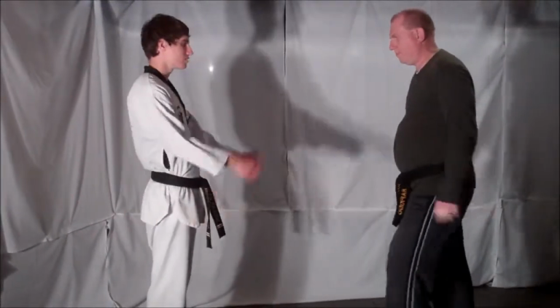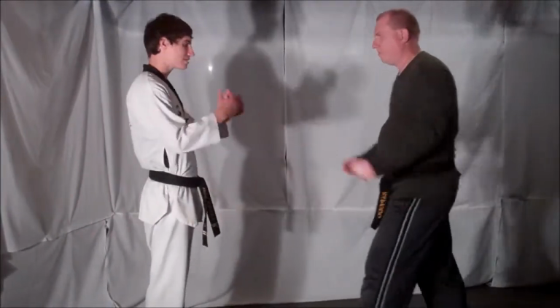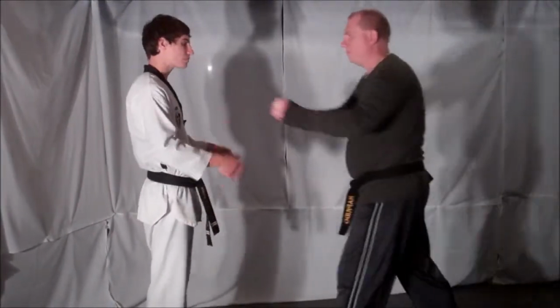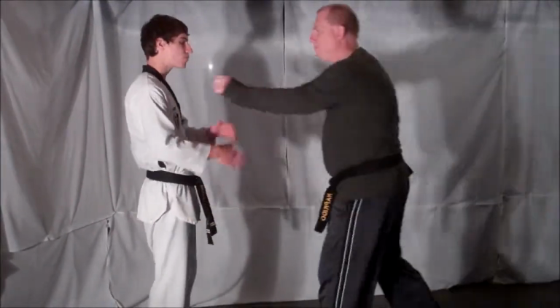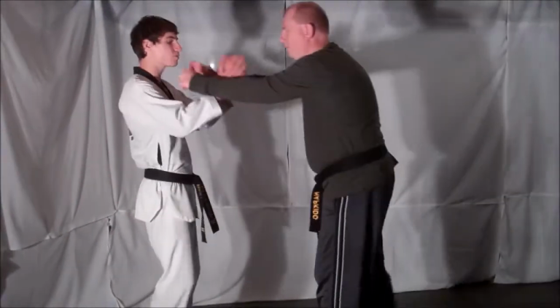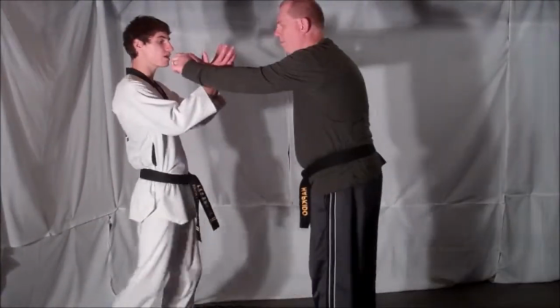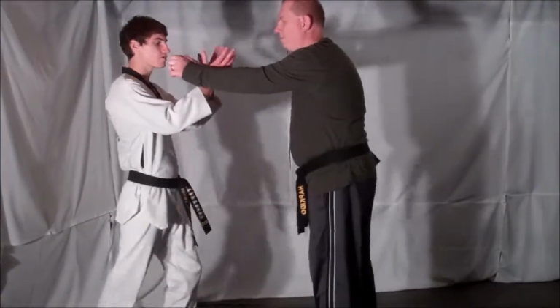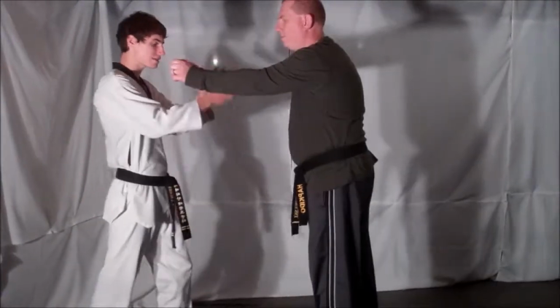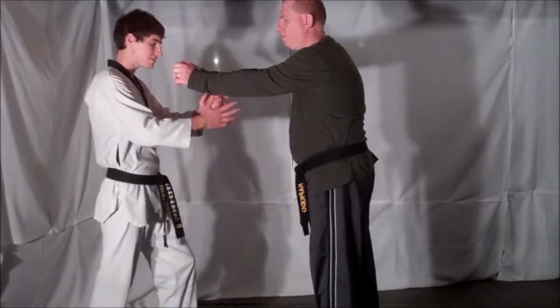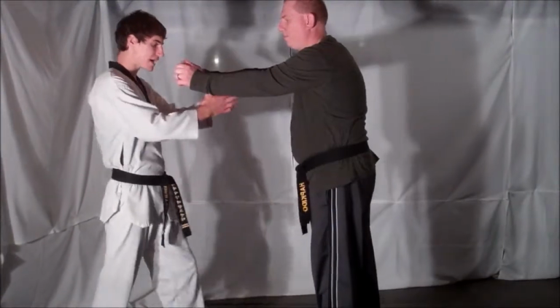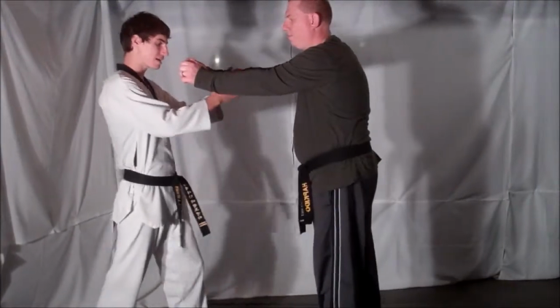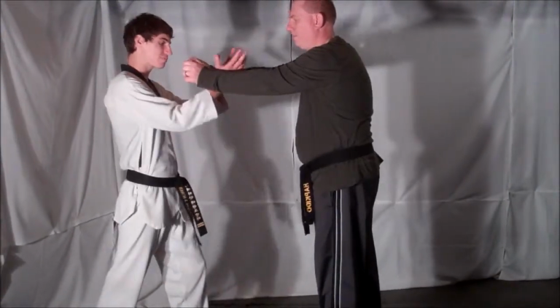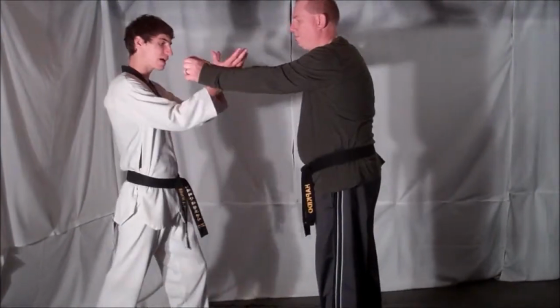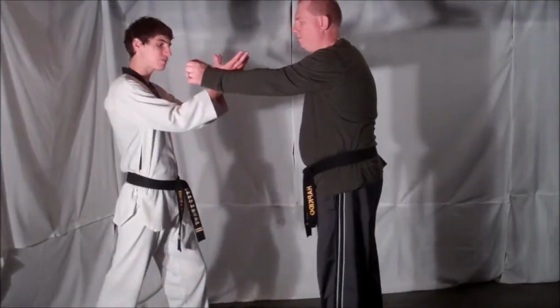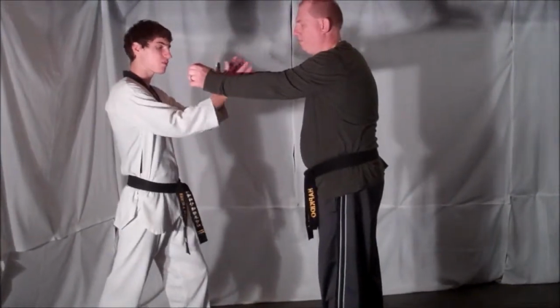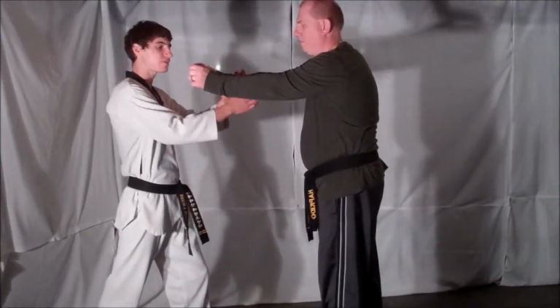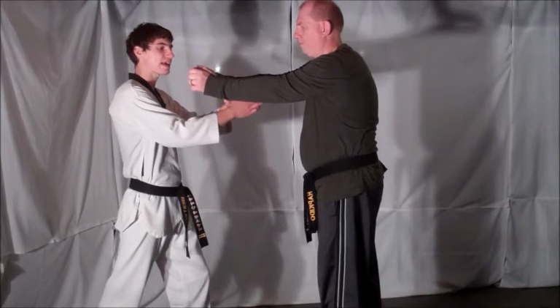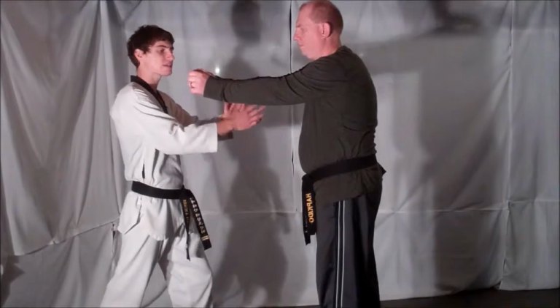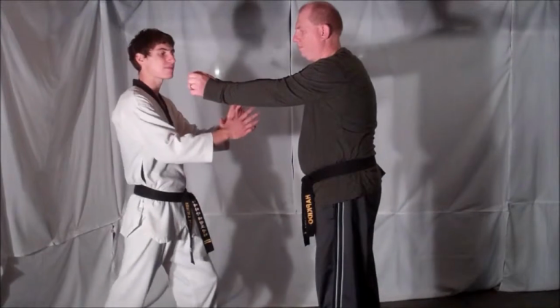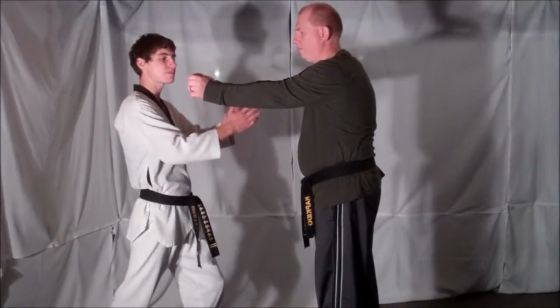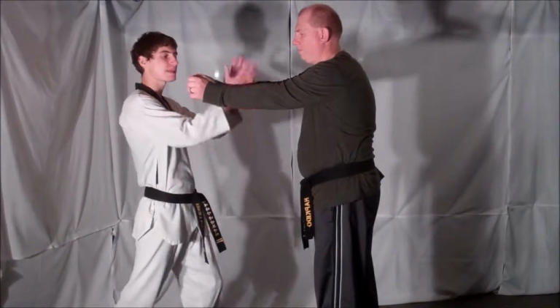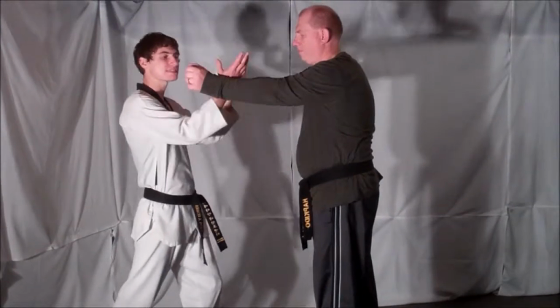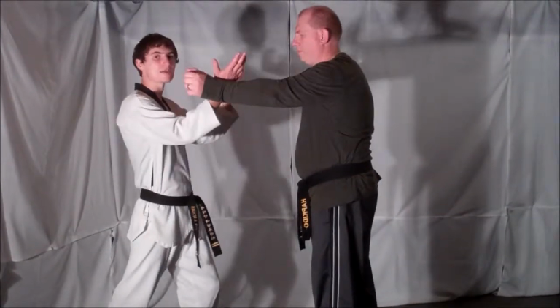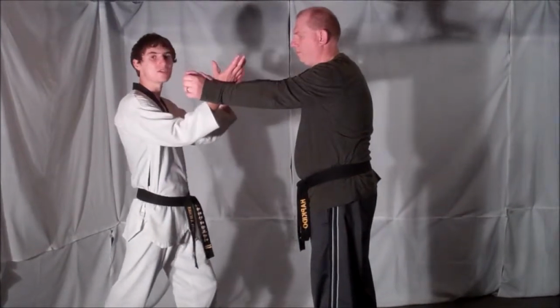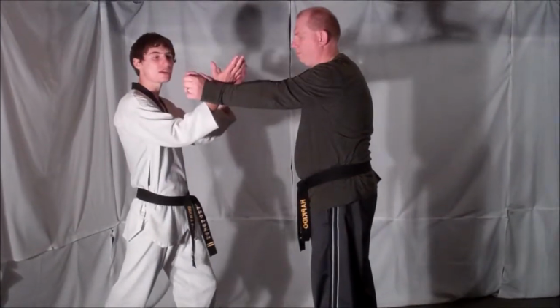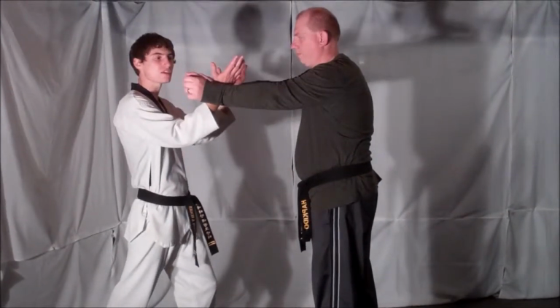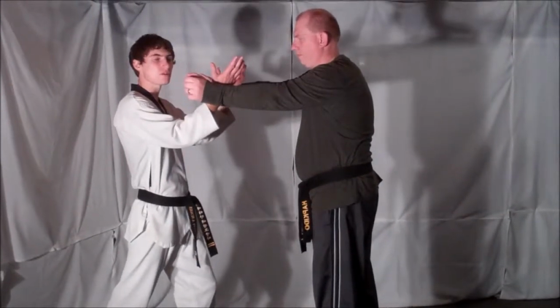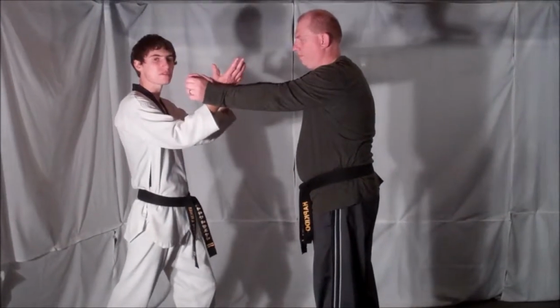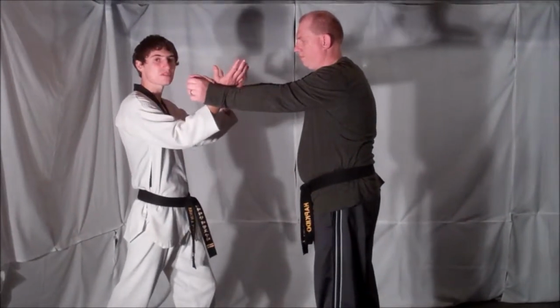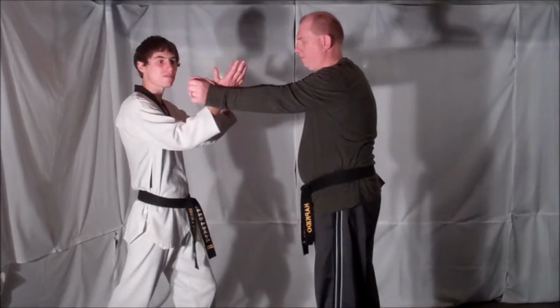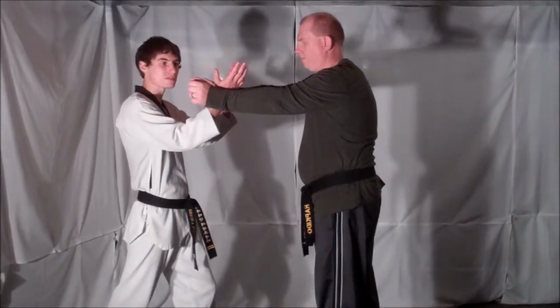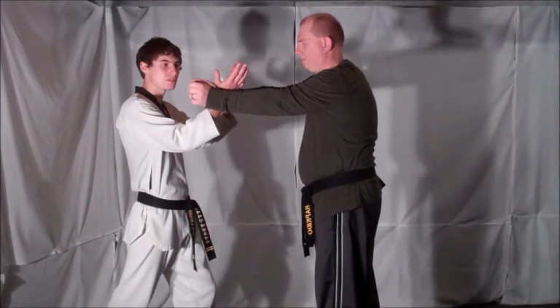As he comes forward, step back and block with both your hands coming from the inside, preventing your opponent from grabbing you.